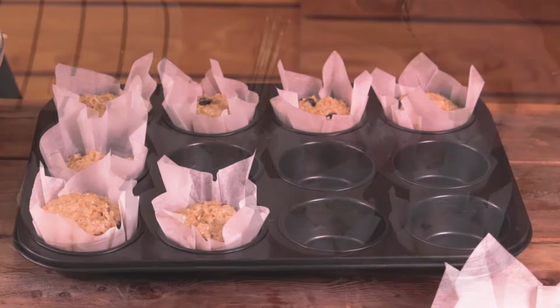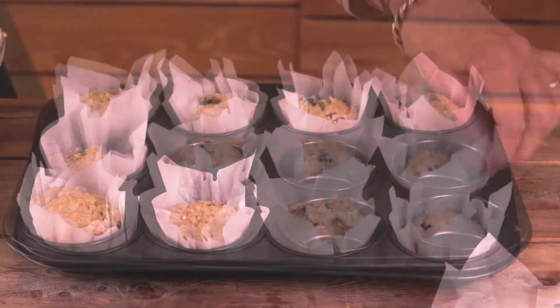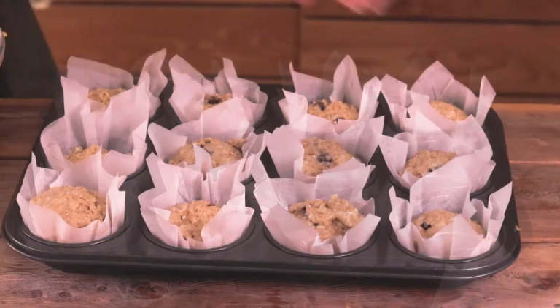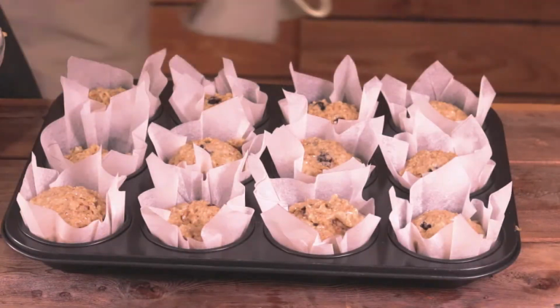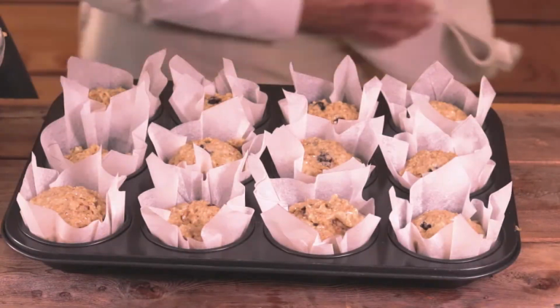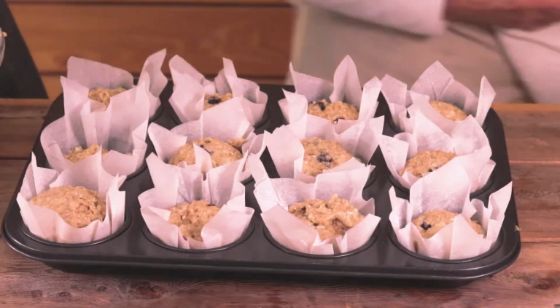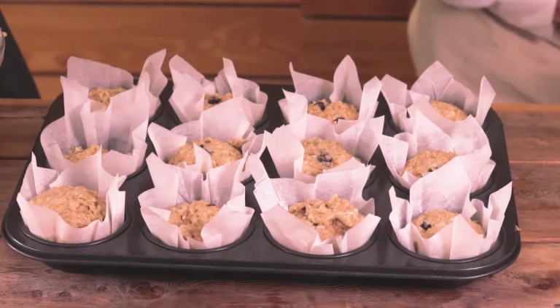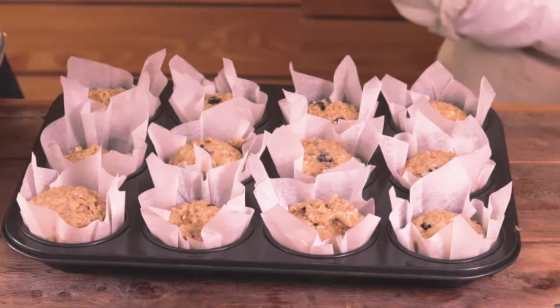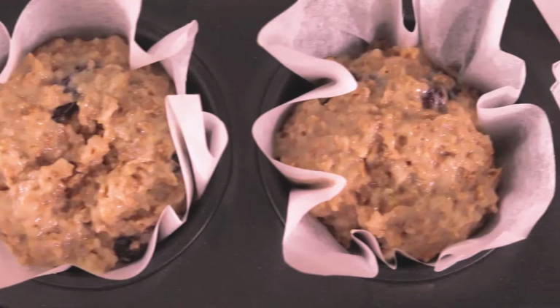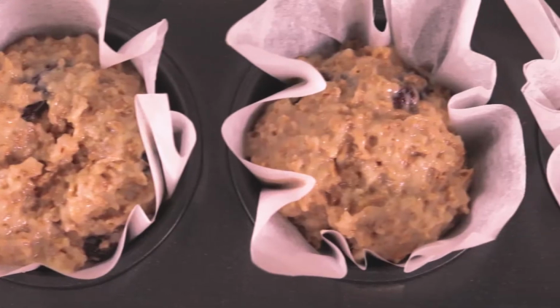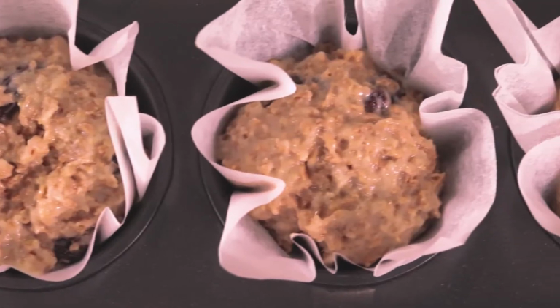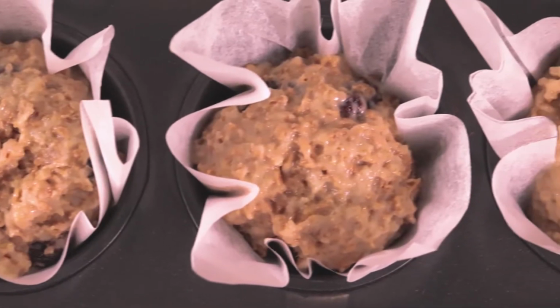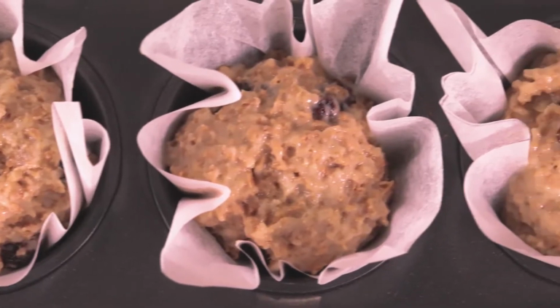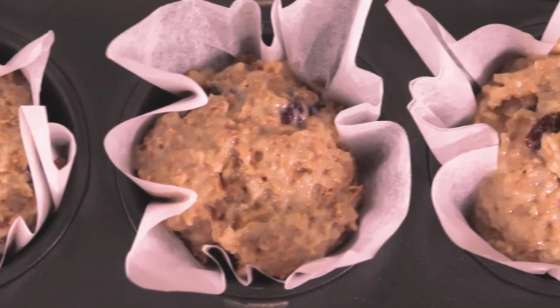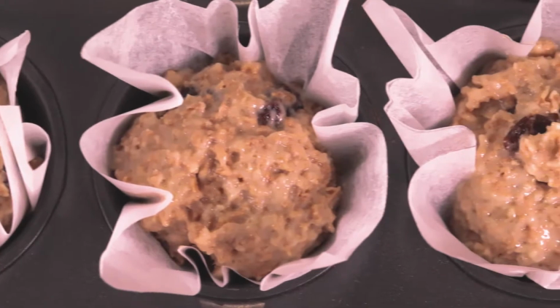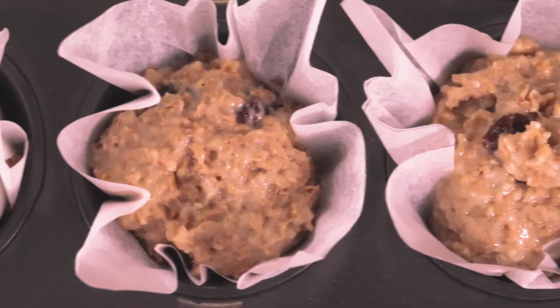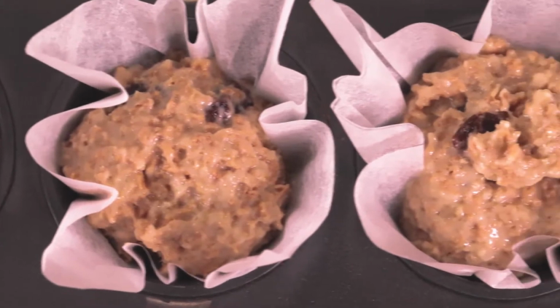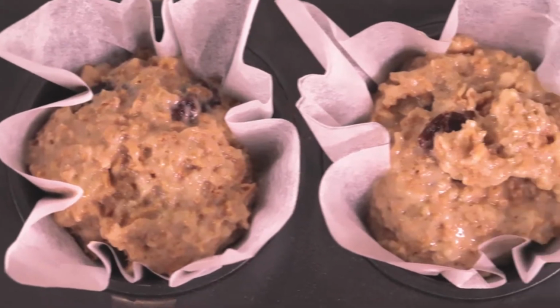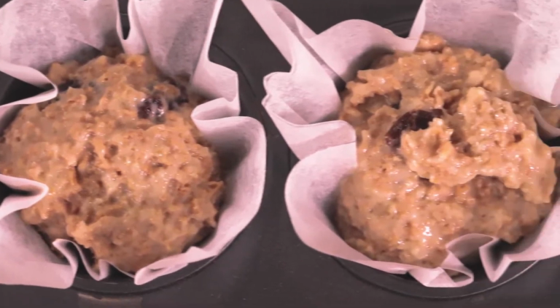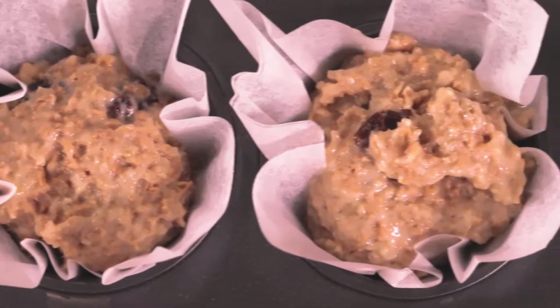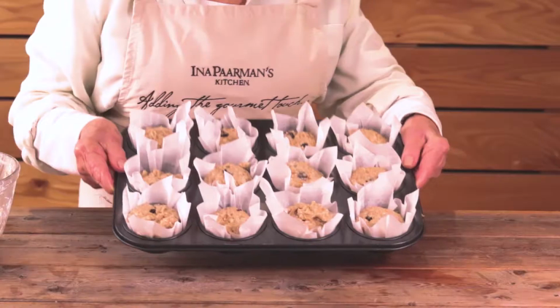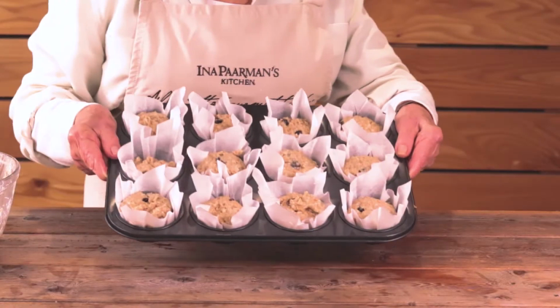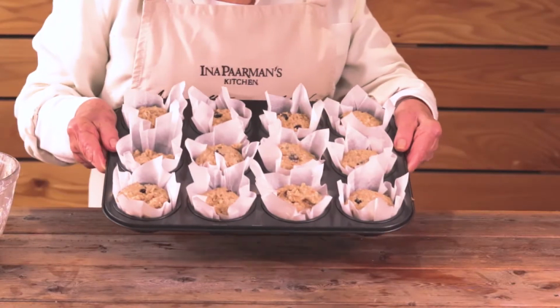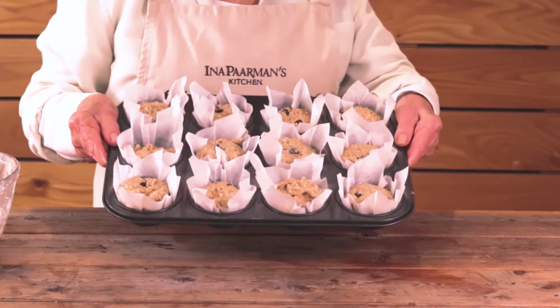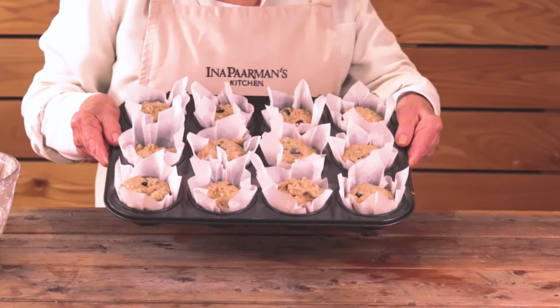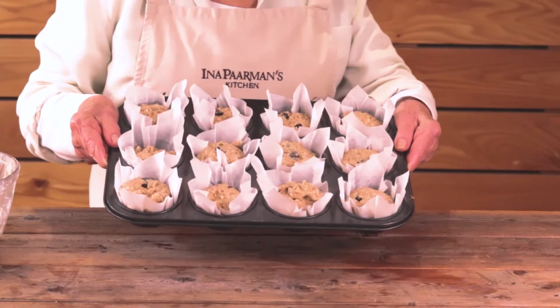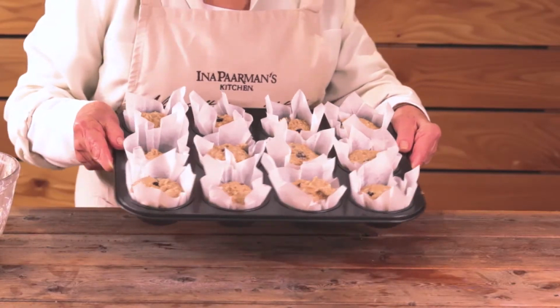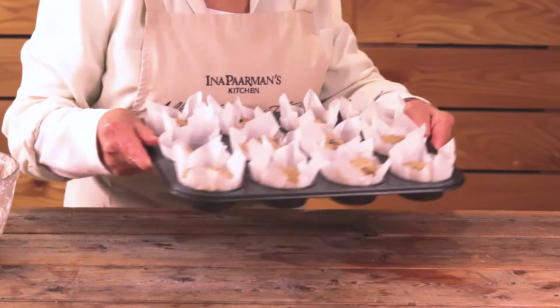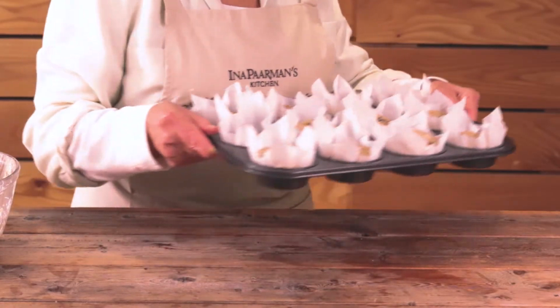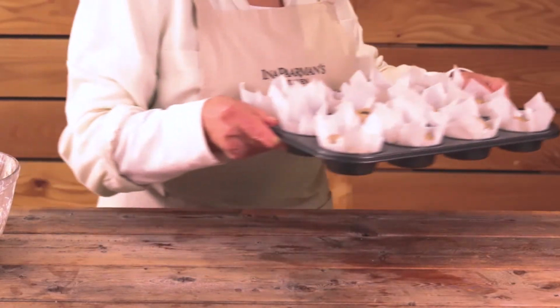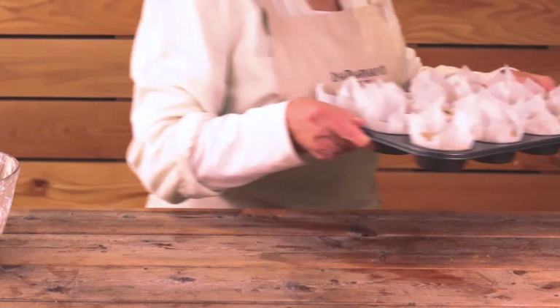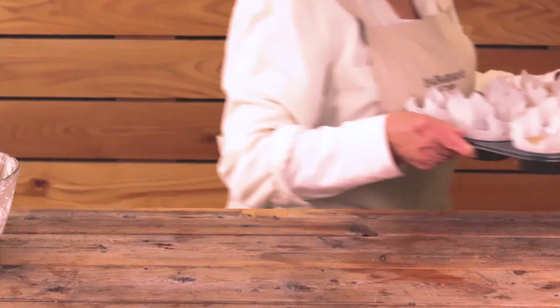Lower them into the pan and put them into the oven.